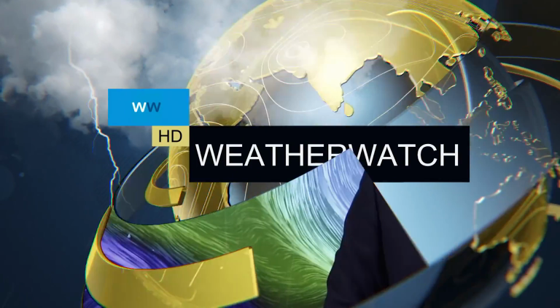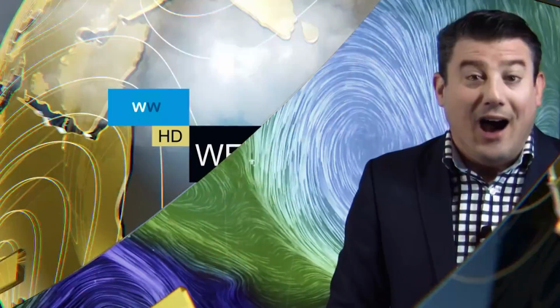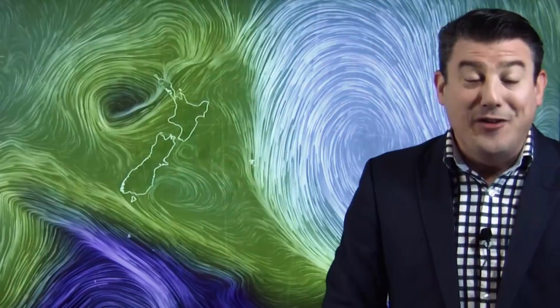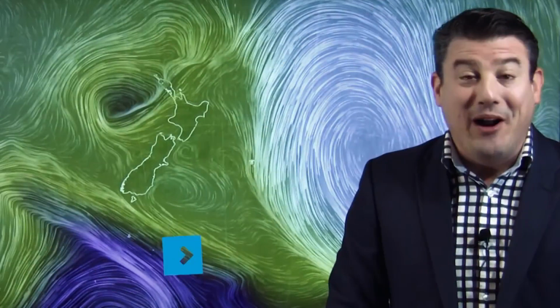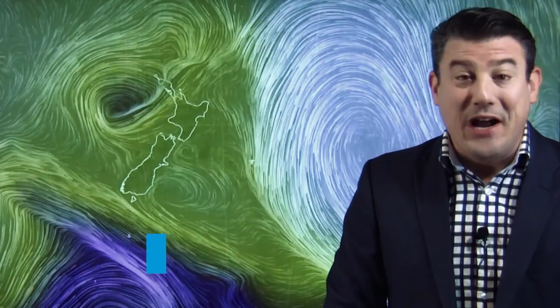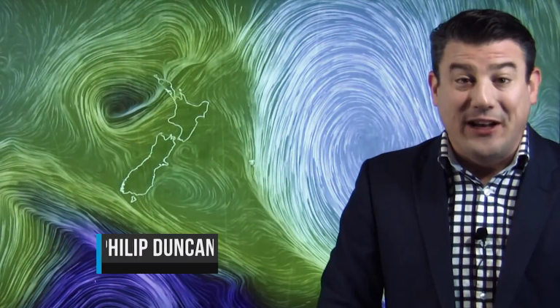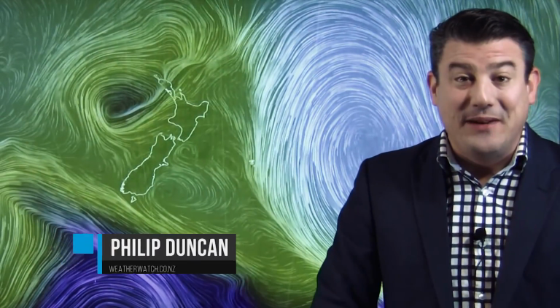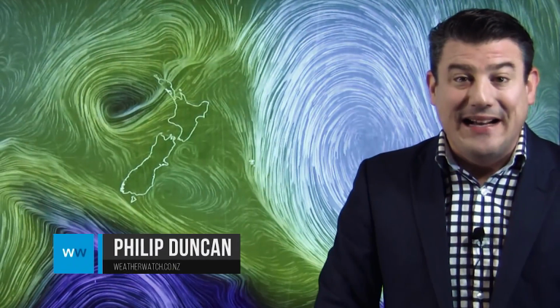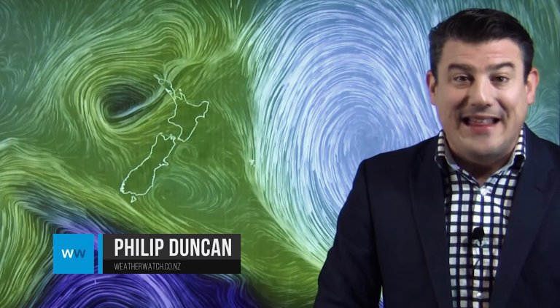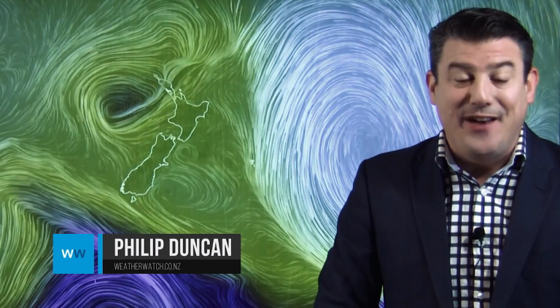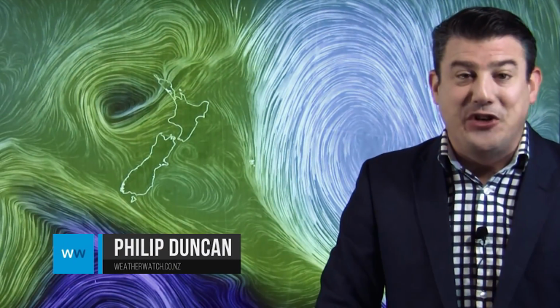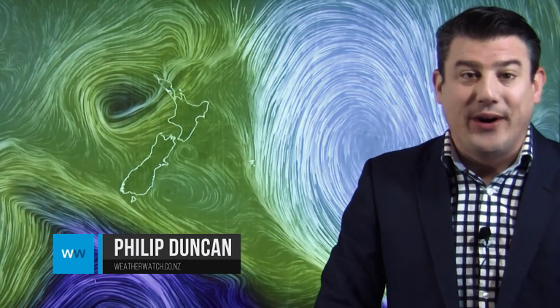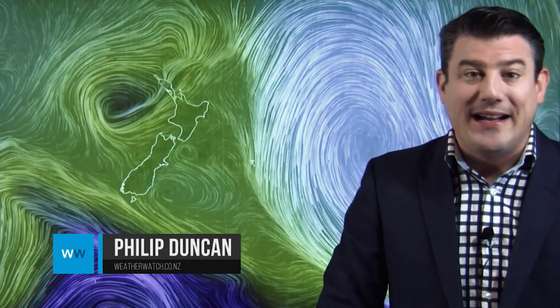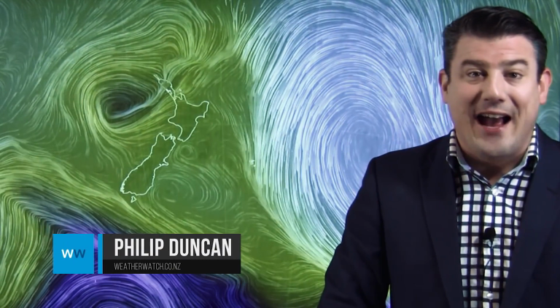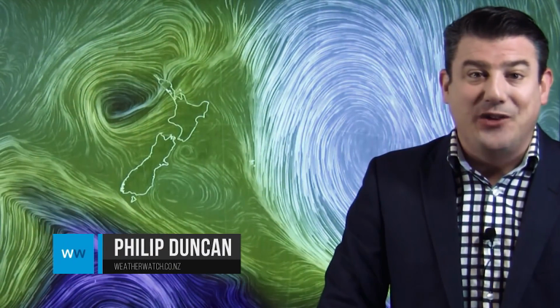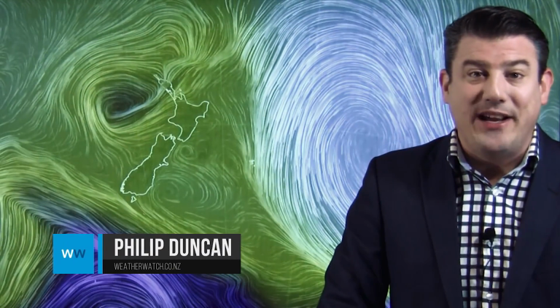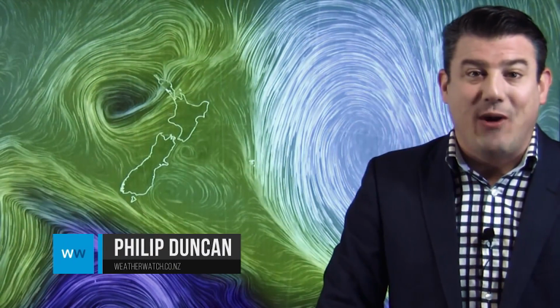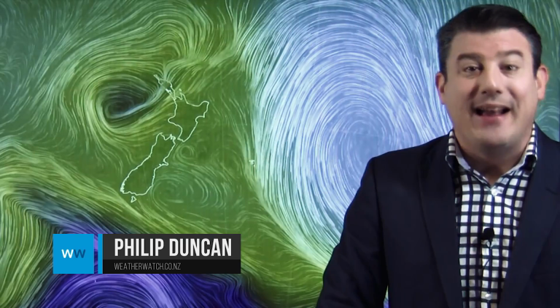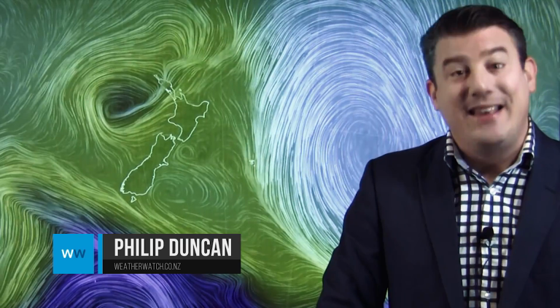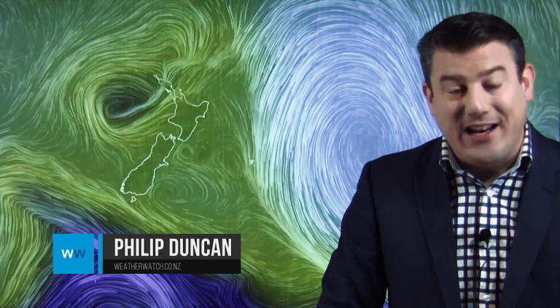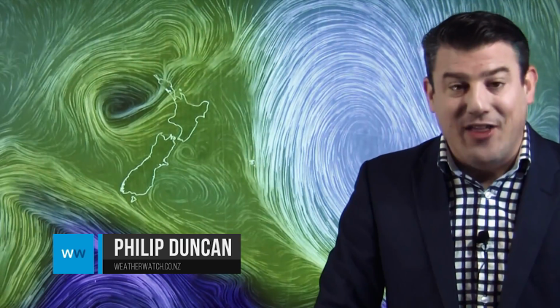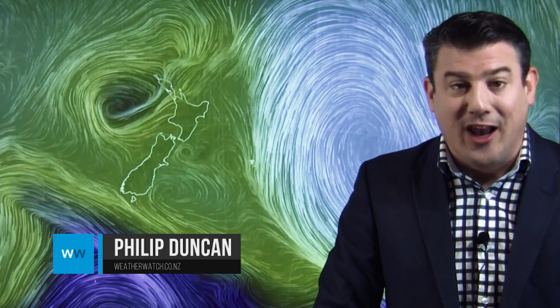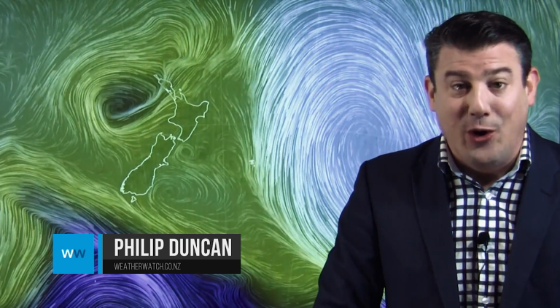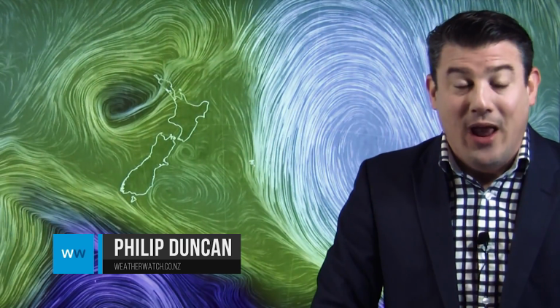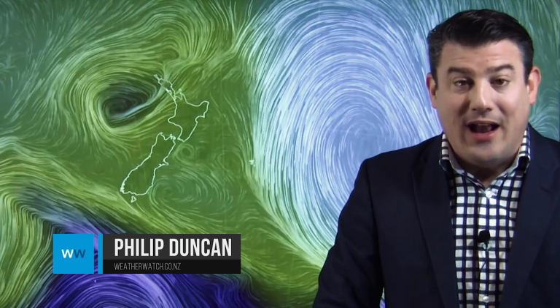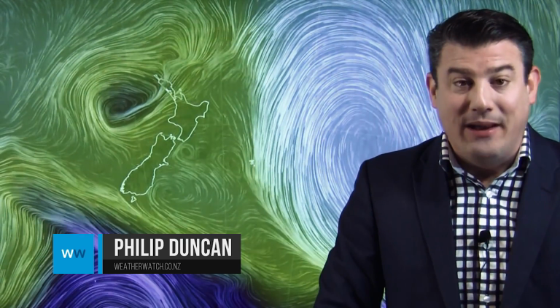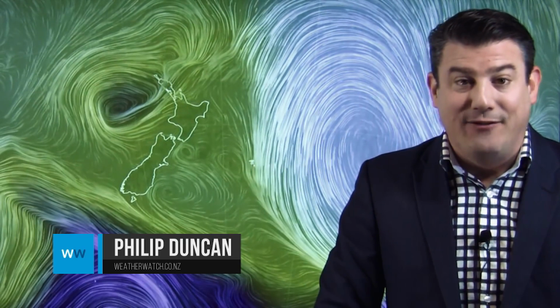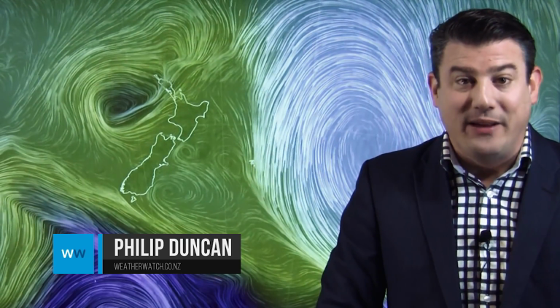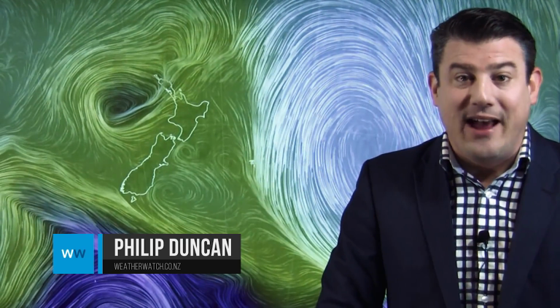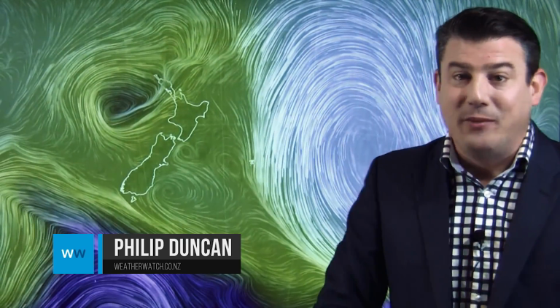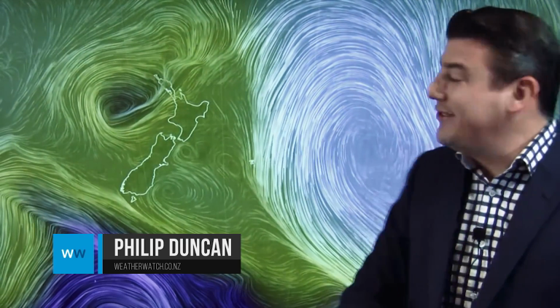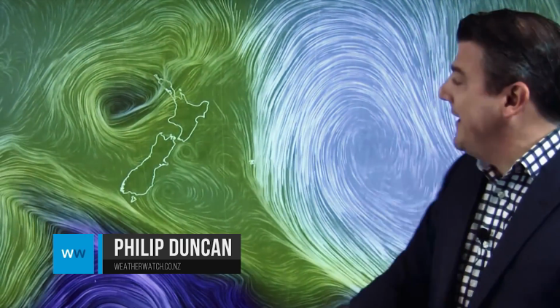Hi everybody, I'm Philip Duncan. Thank you for joining us as we track yet another low coming in from the Tasman Sea.